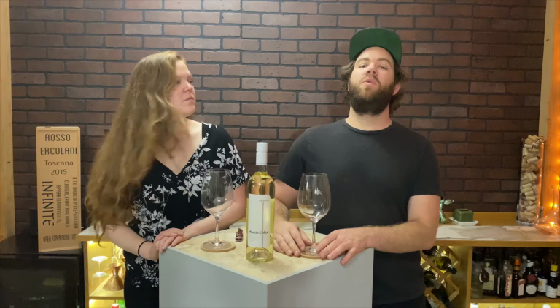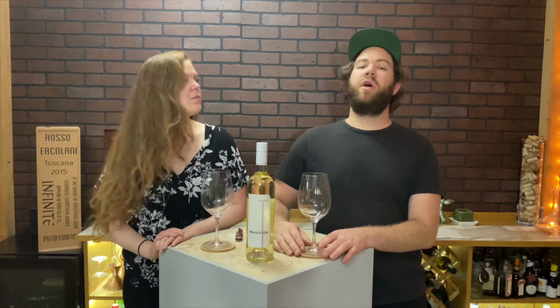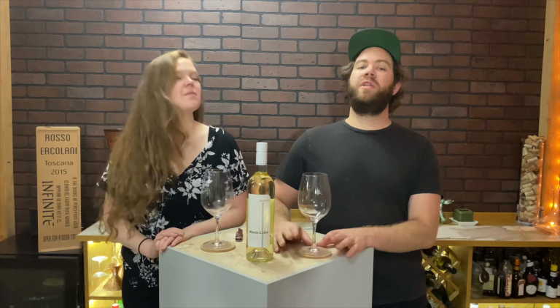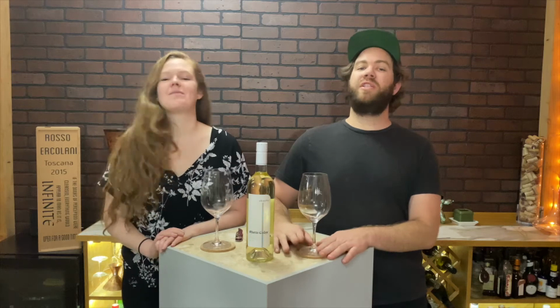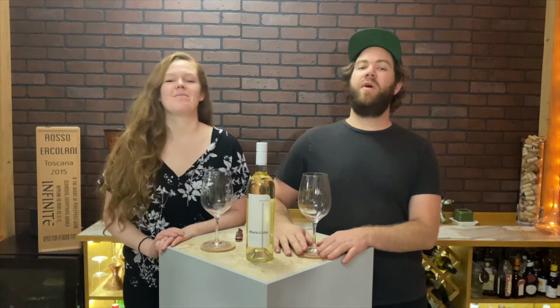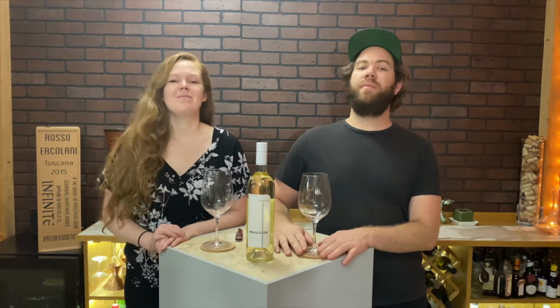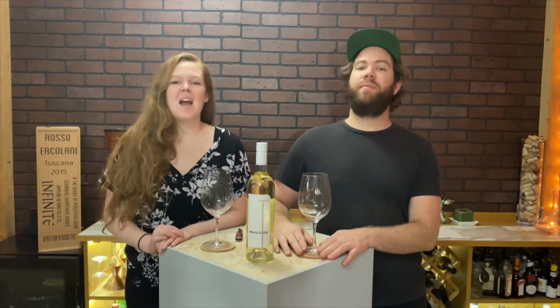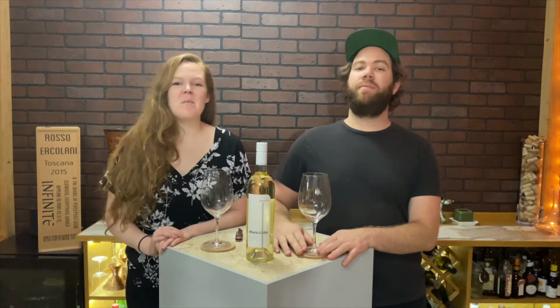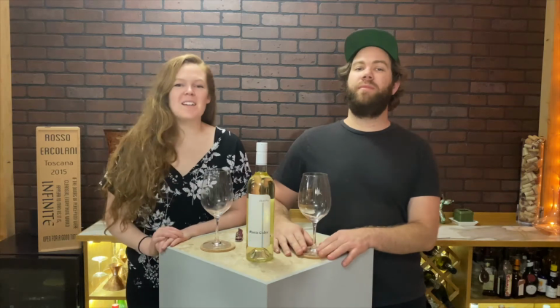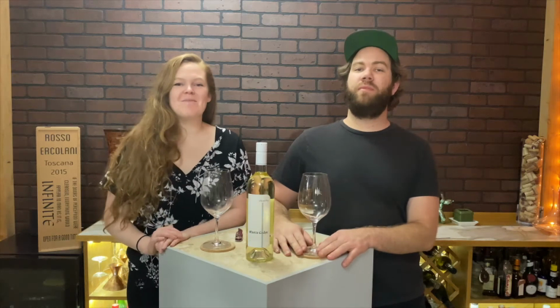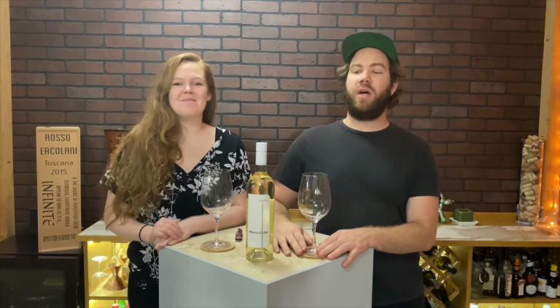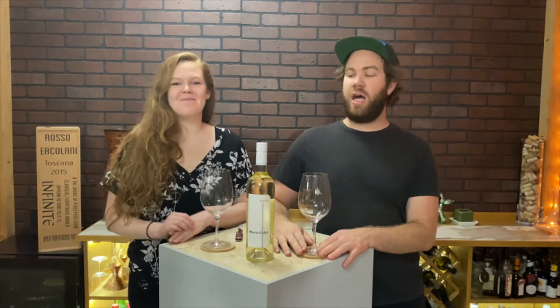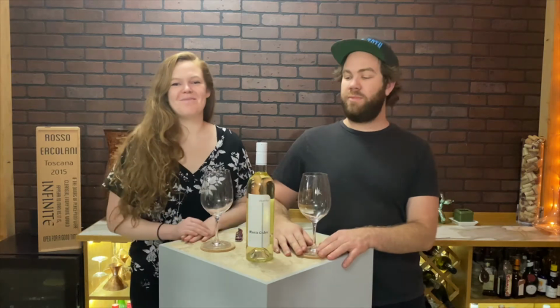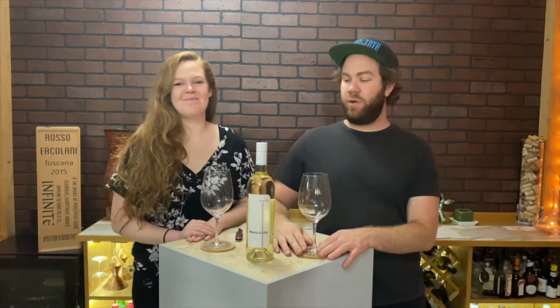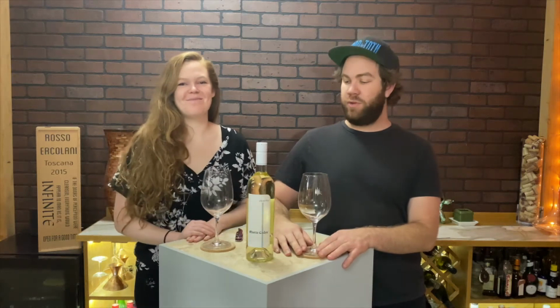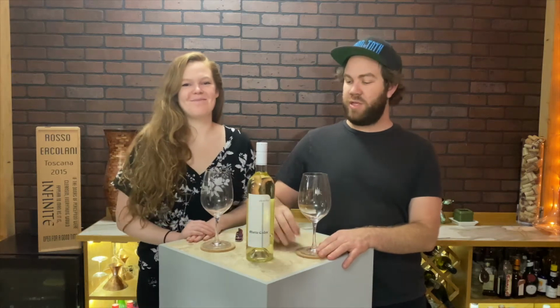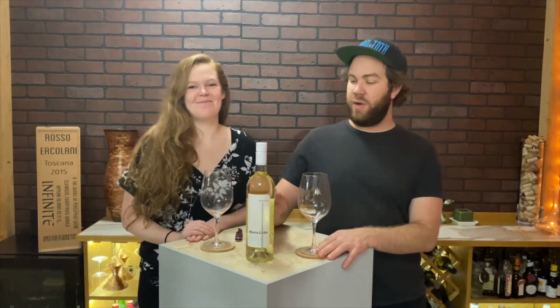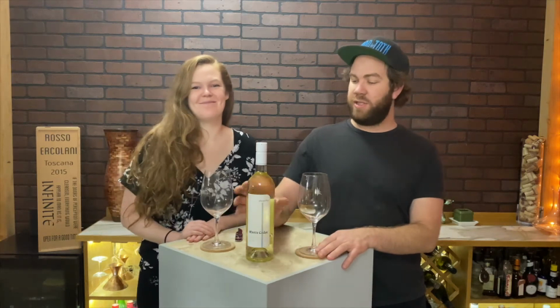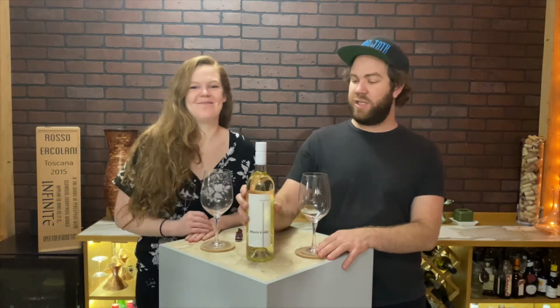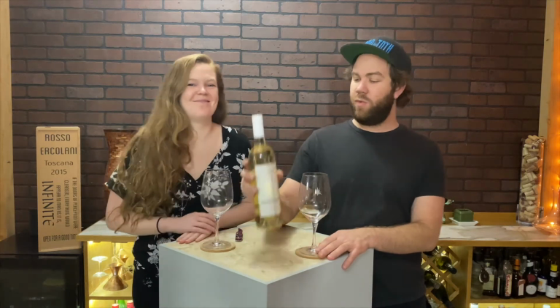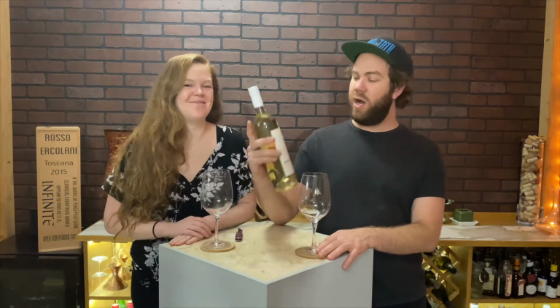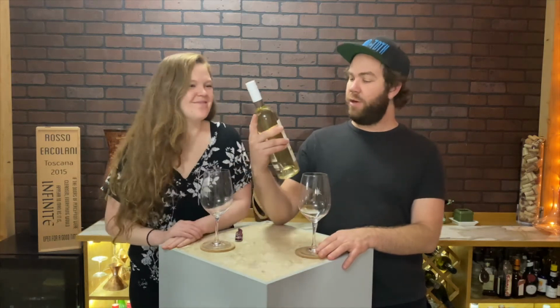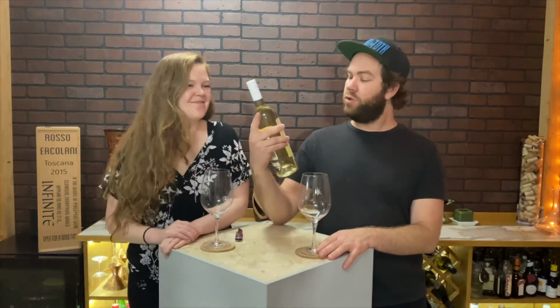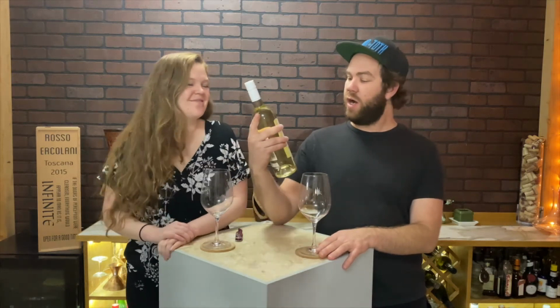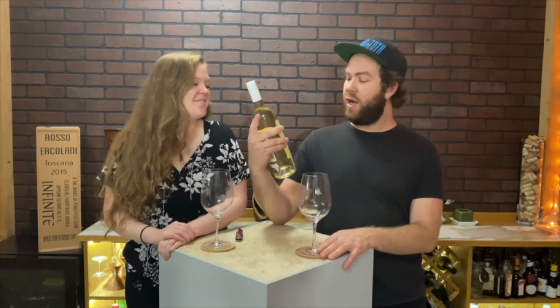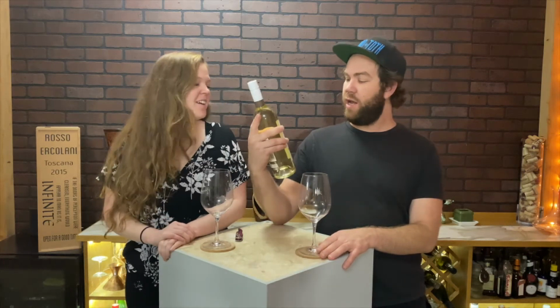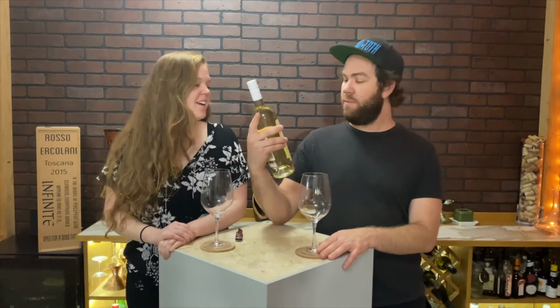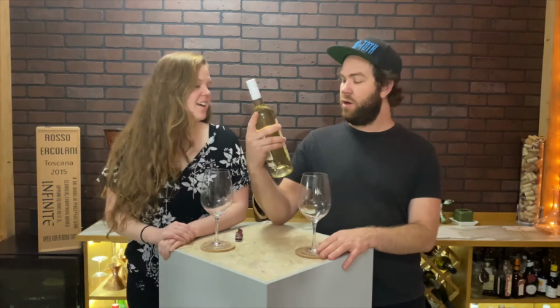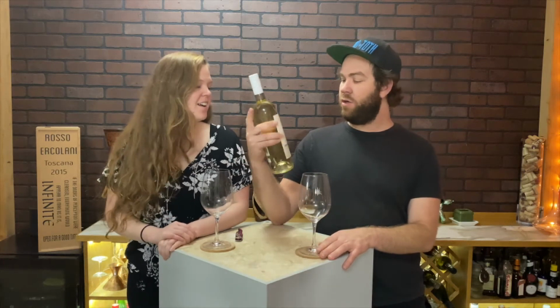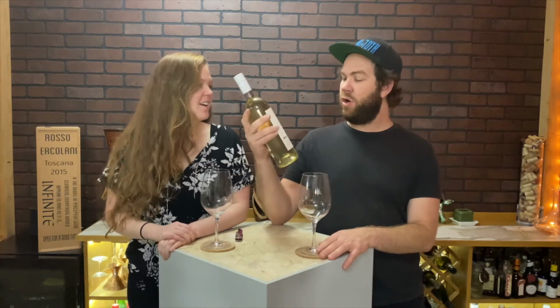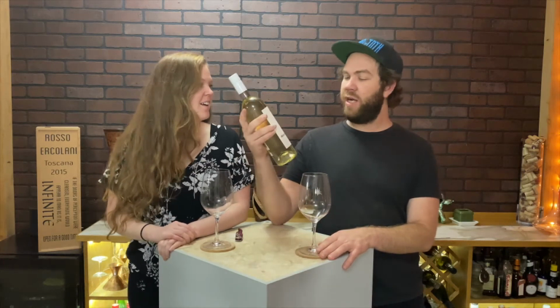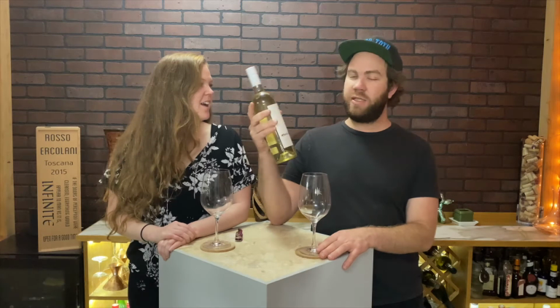Welcome to Tasting Wine. I'm Hayley. I'm Toth. Today with Tasting Wine we are trying Martin Codex.